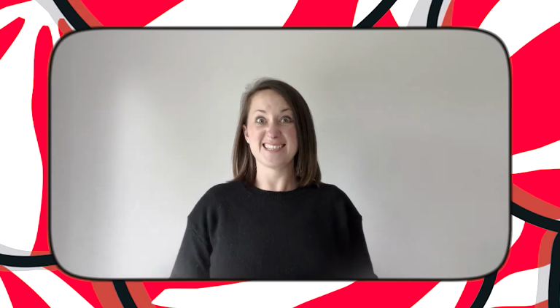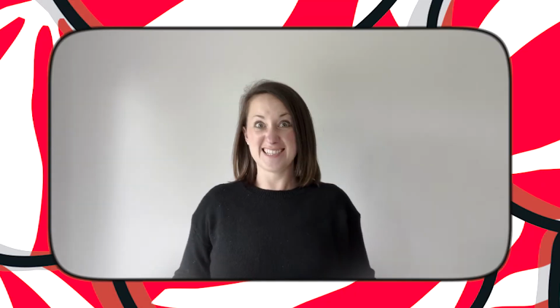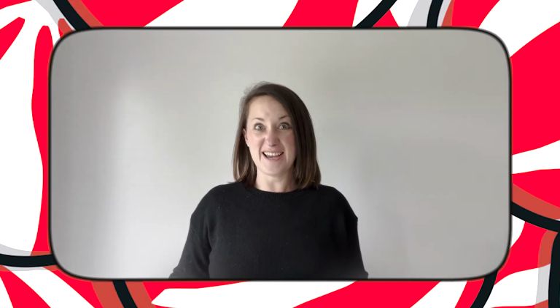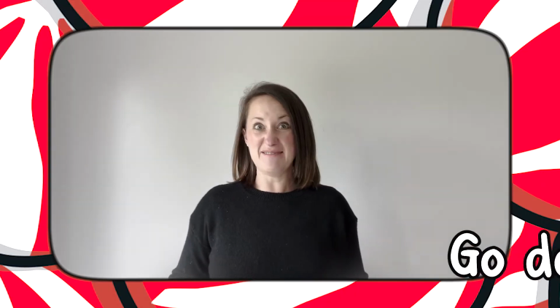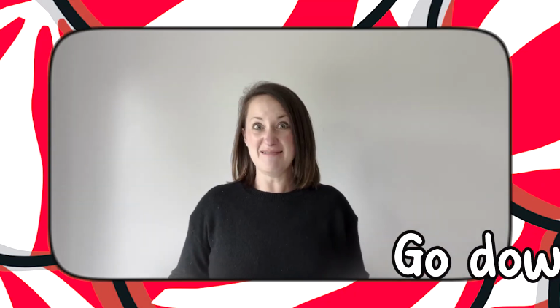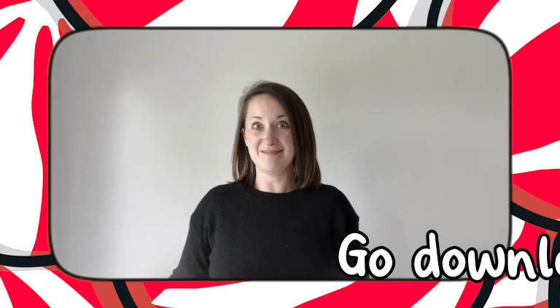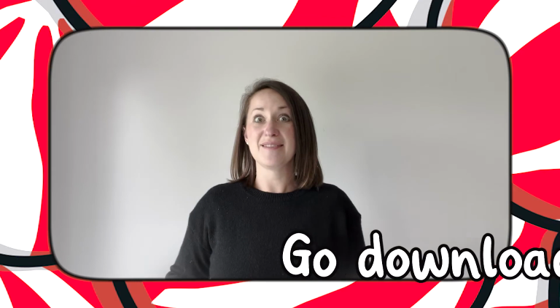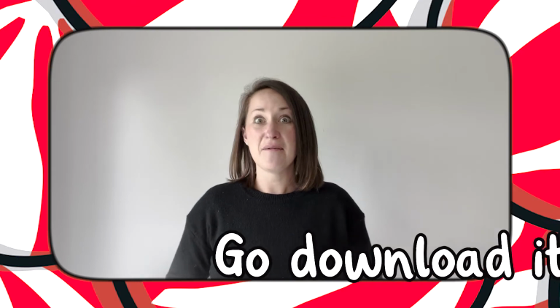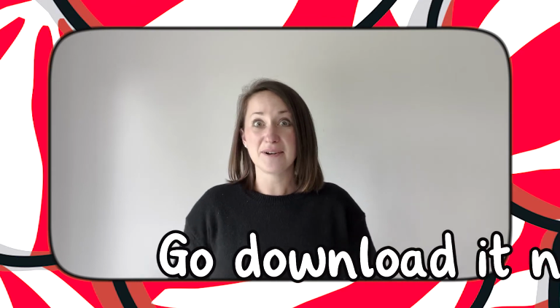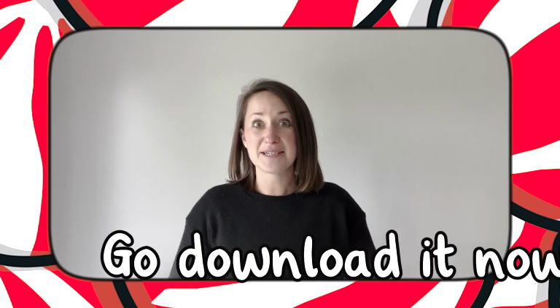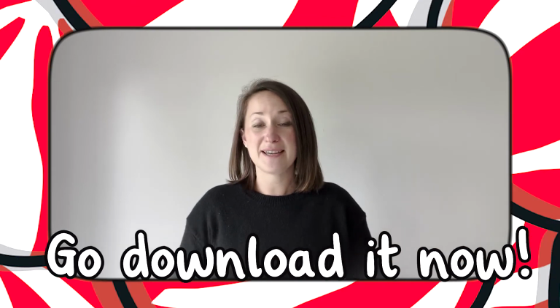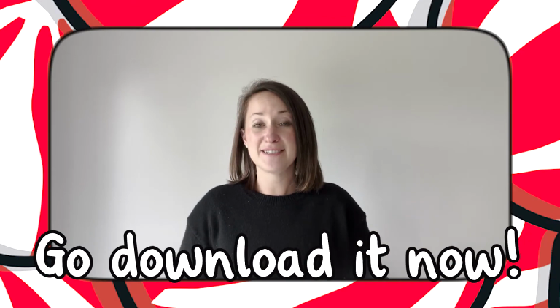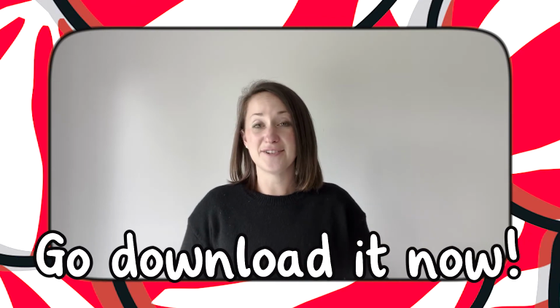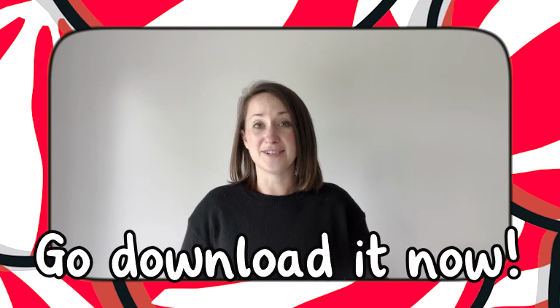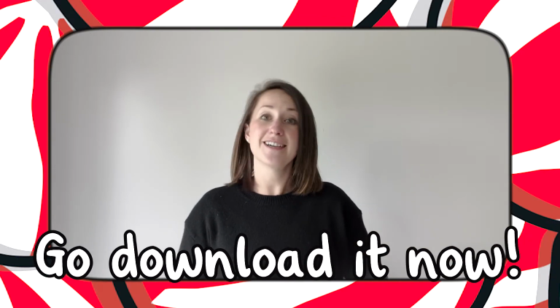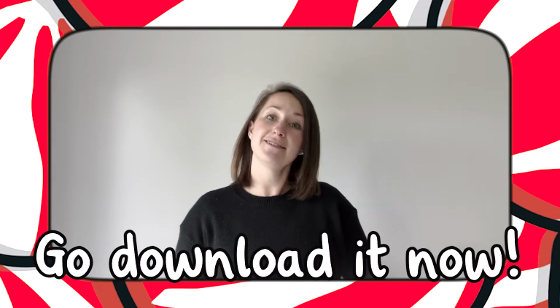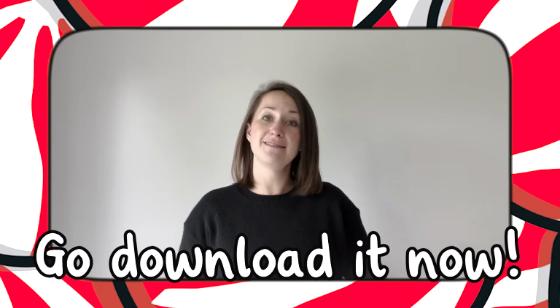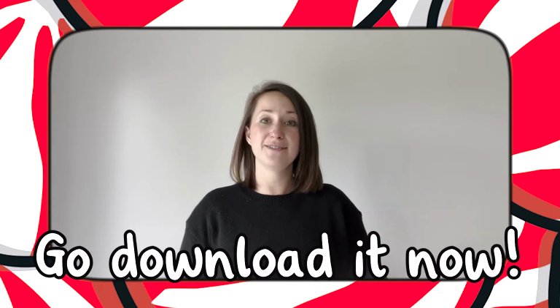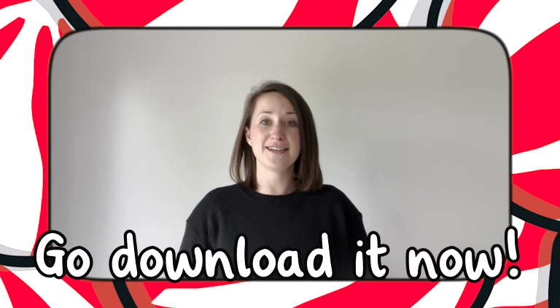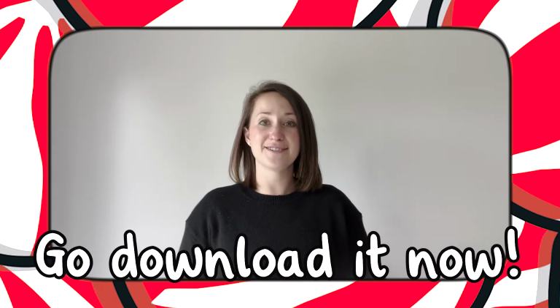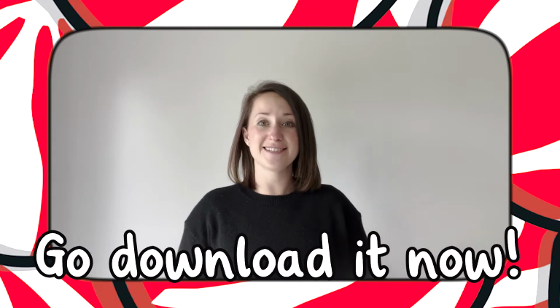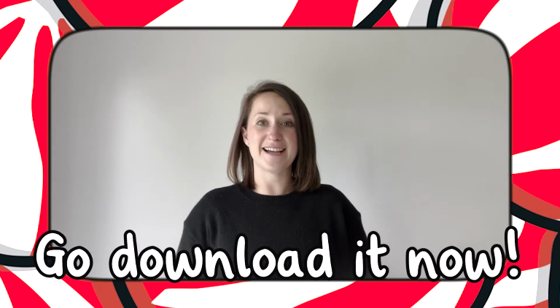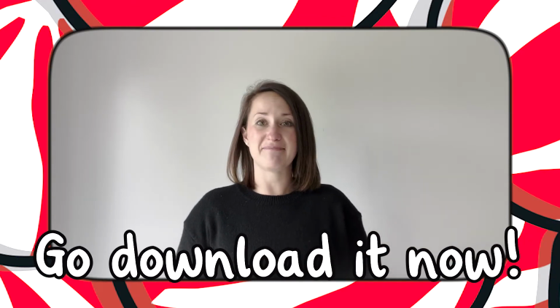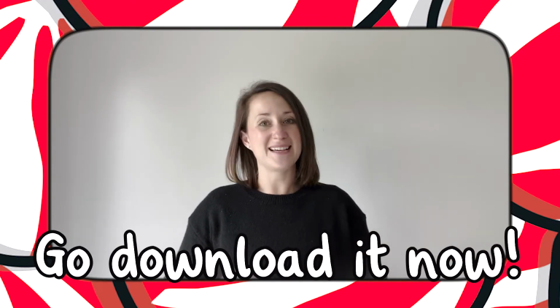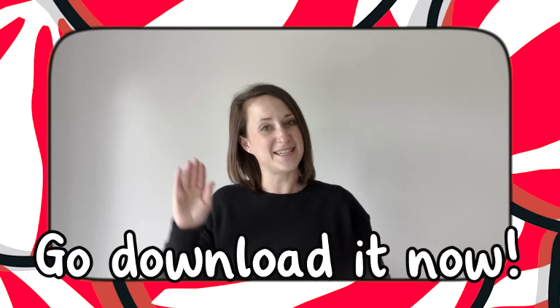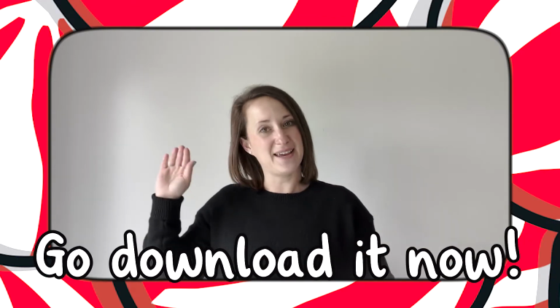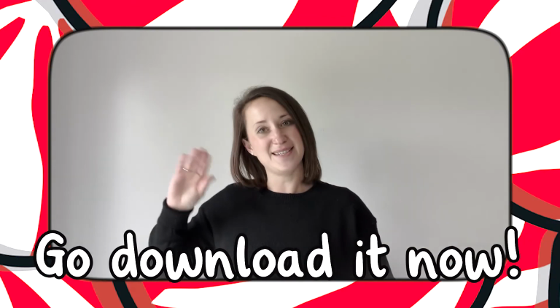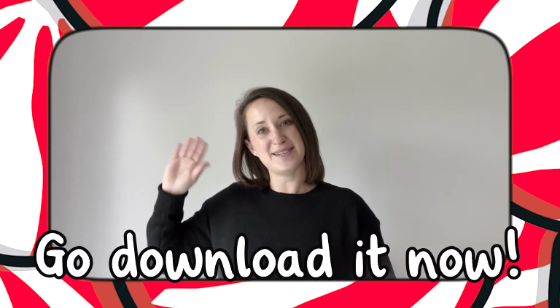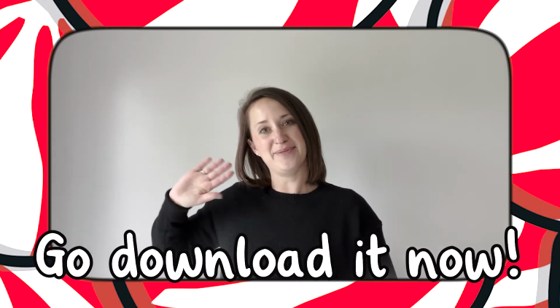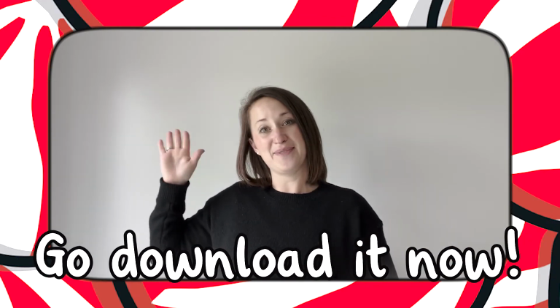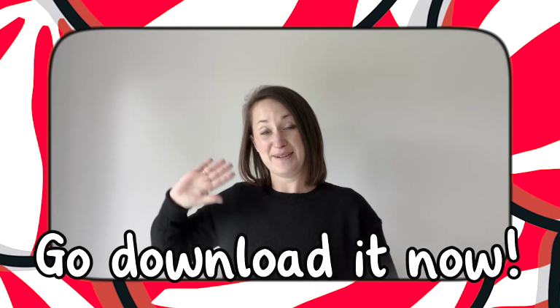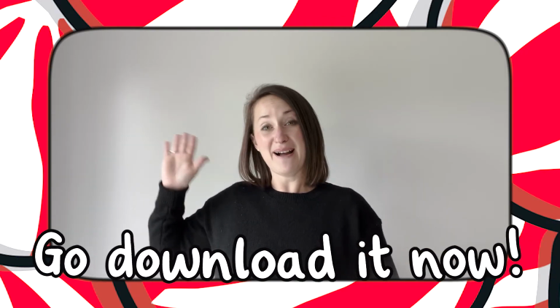So what are you waiting for? Go and download the resource now. I'll see you again soon. Goodbye!